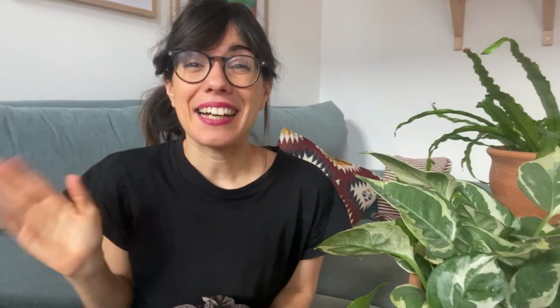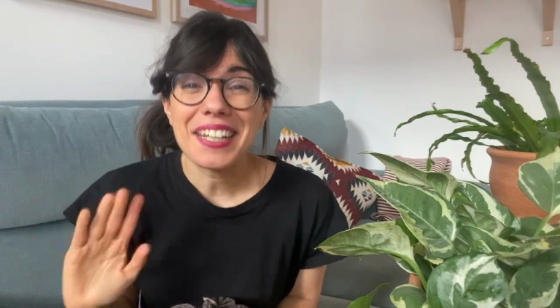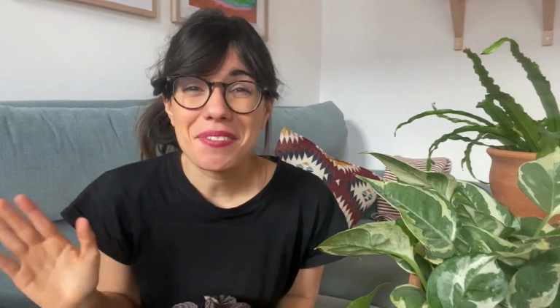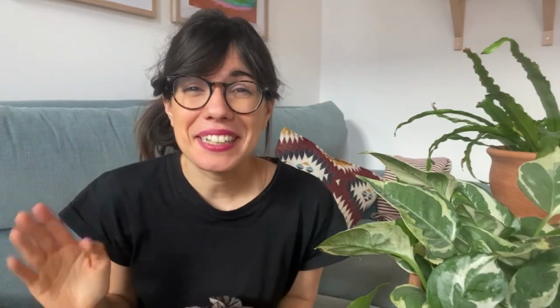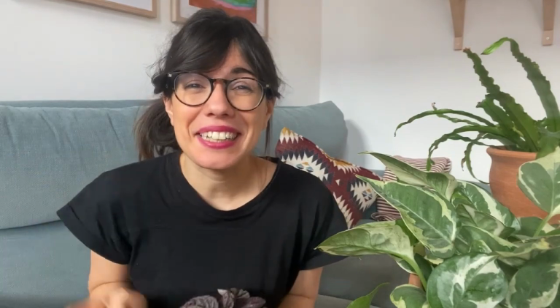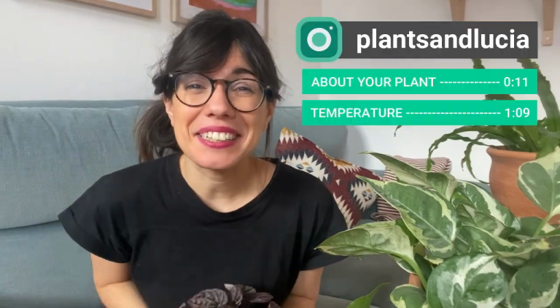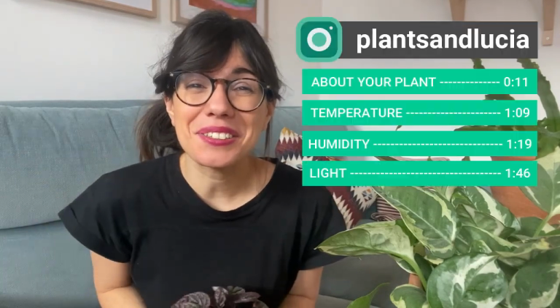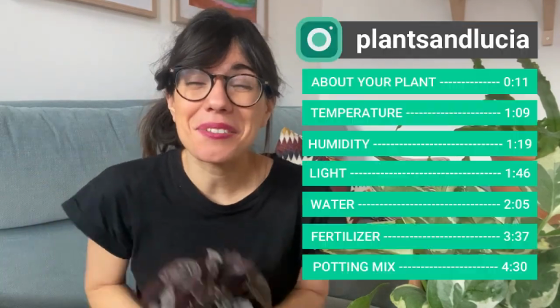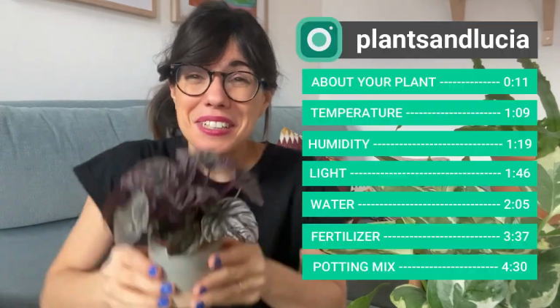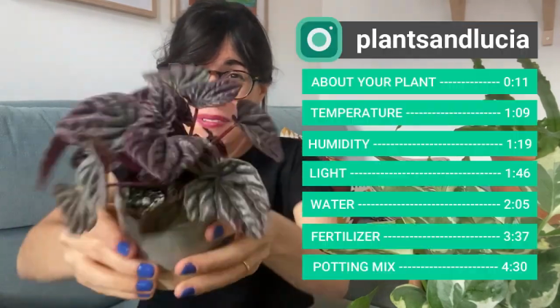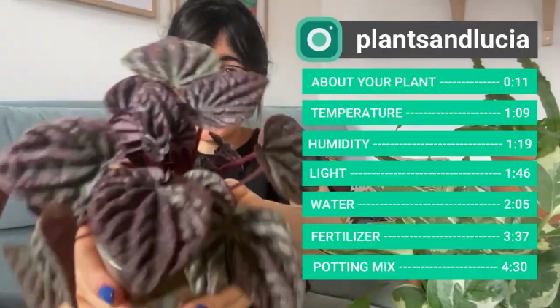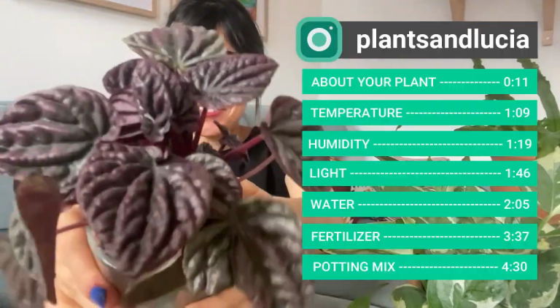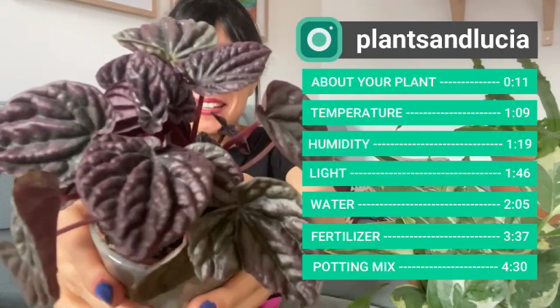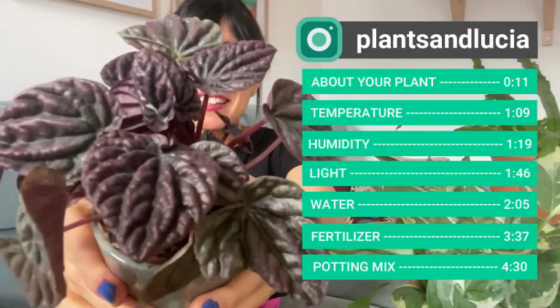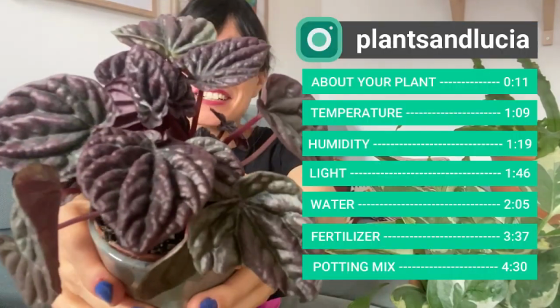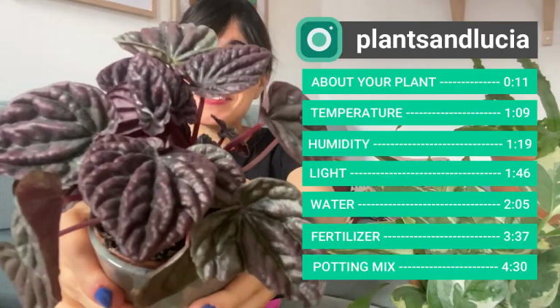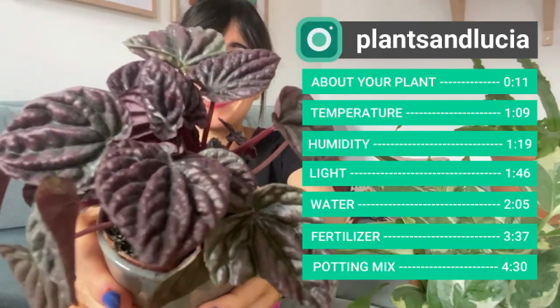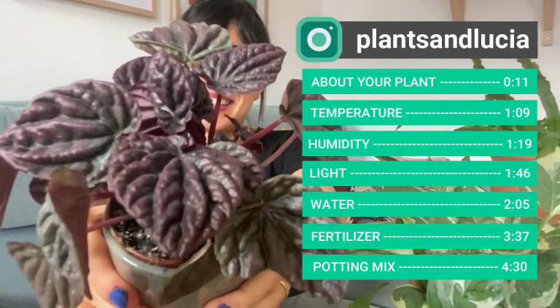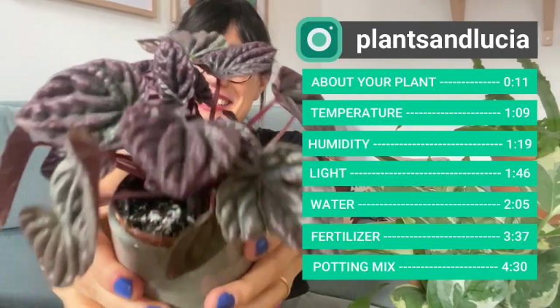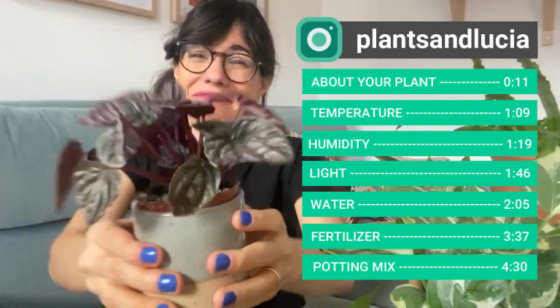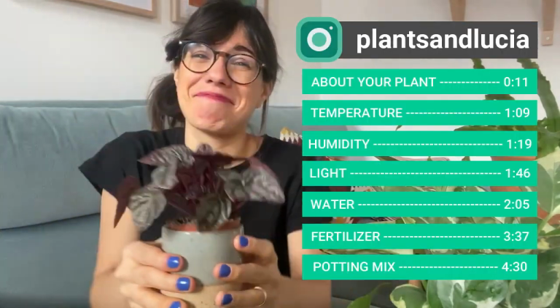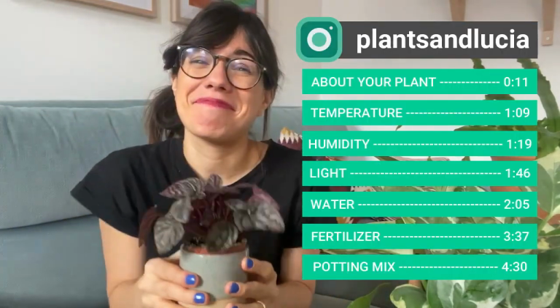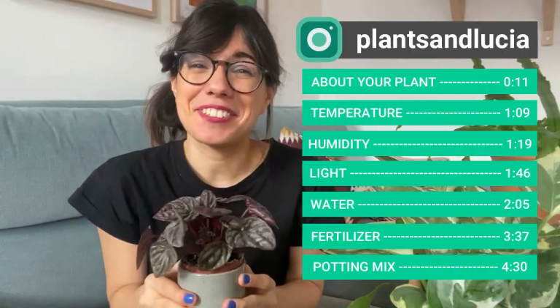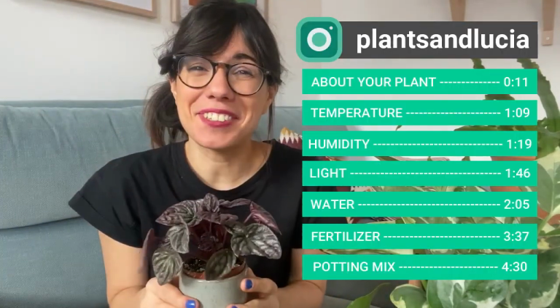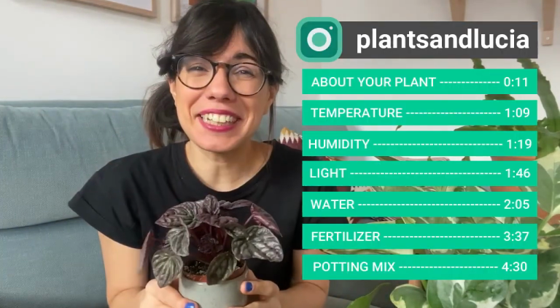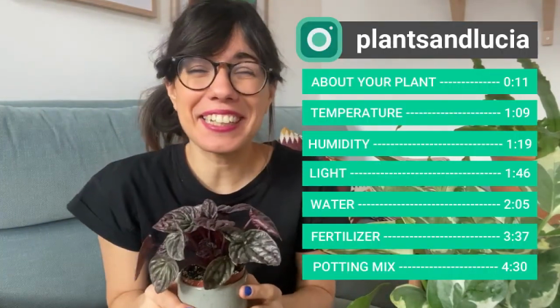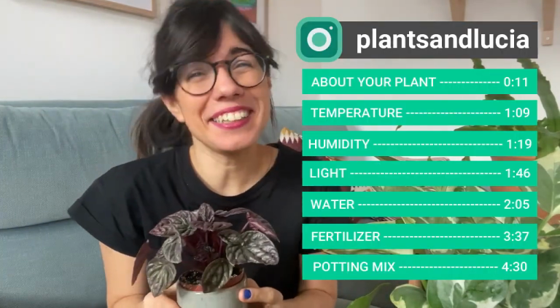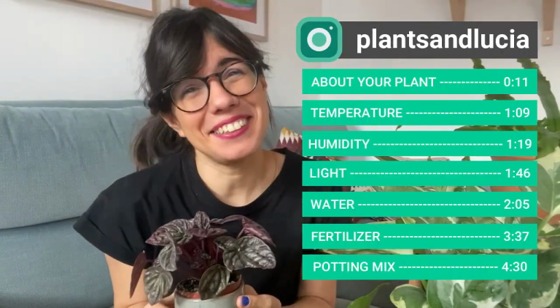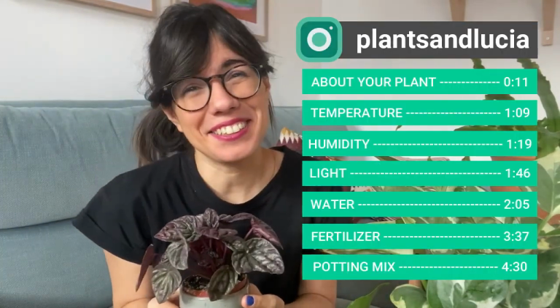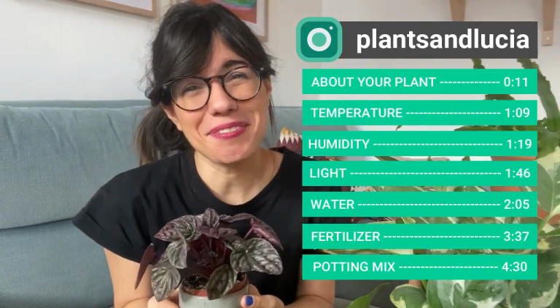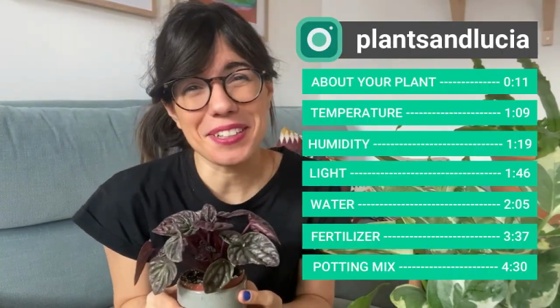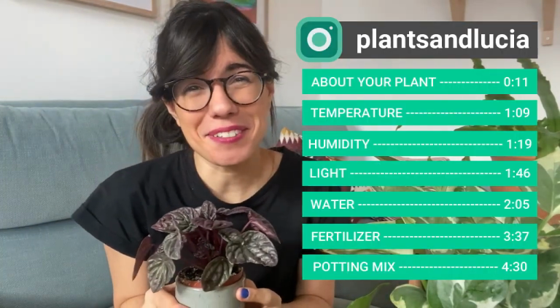Hi everybody, let's talk about the Peperomia caperata.